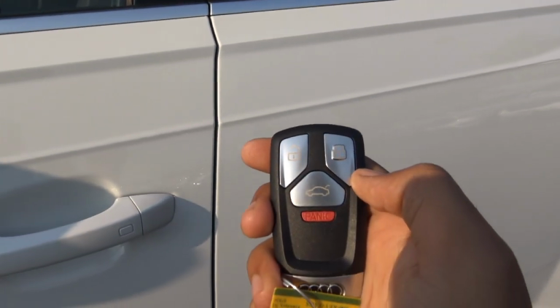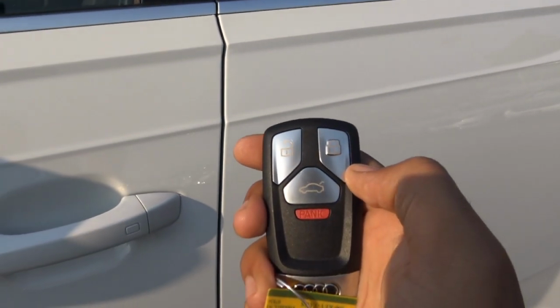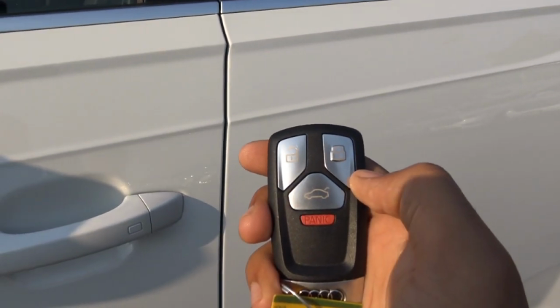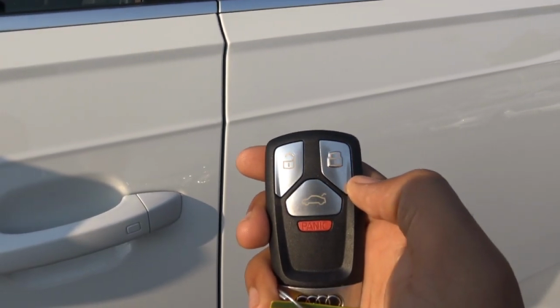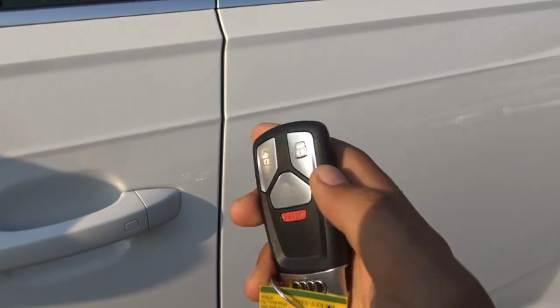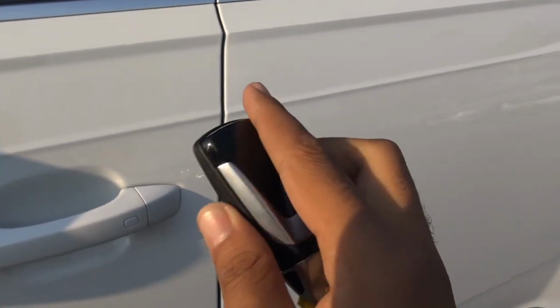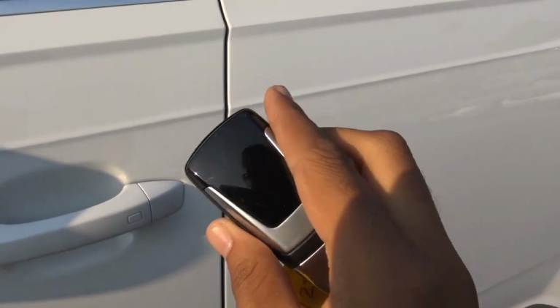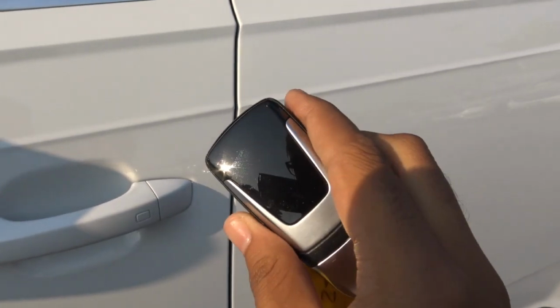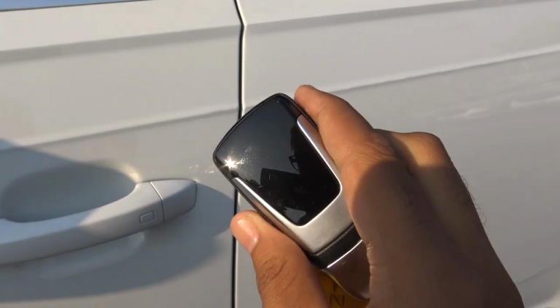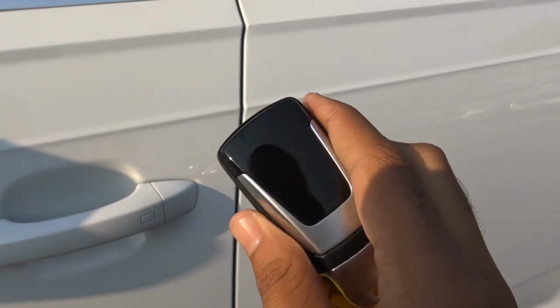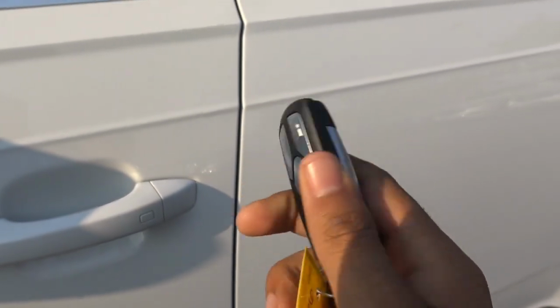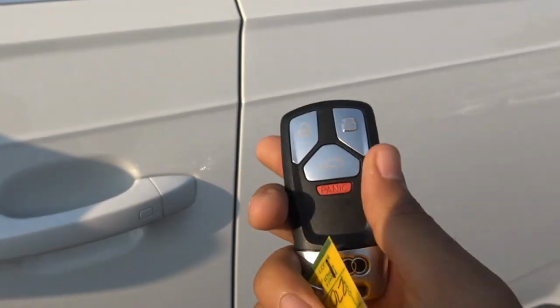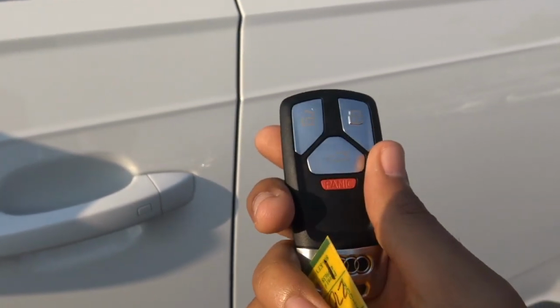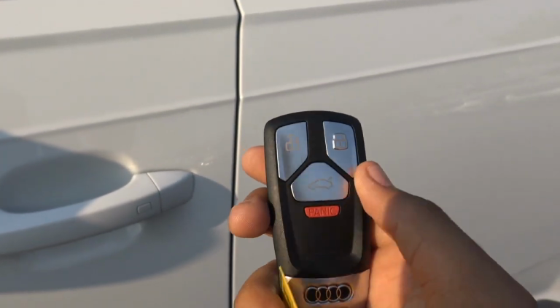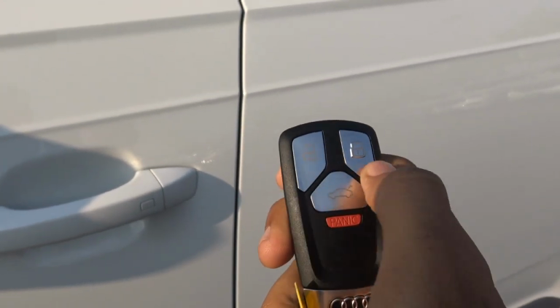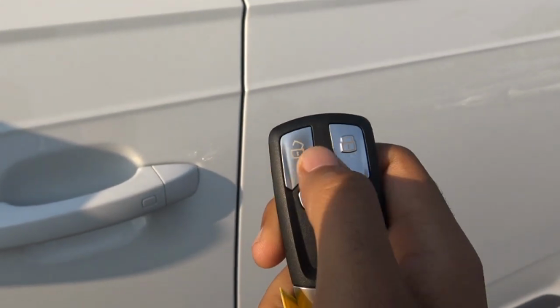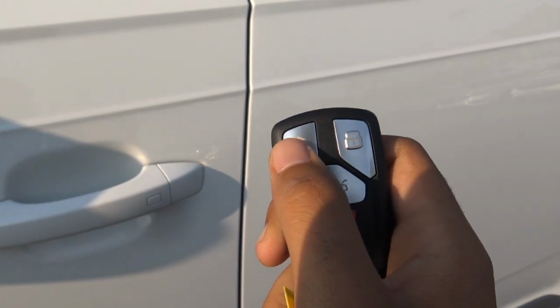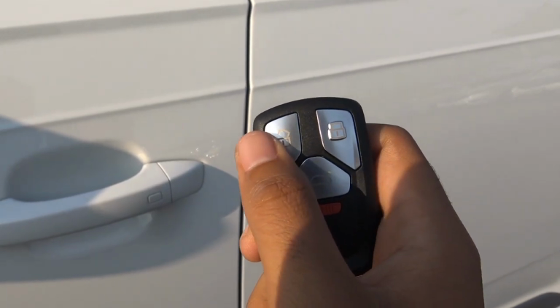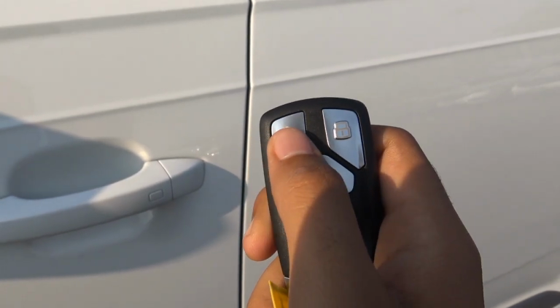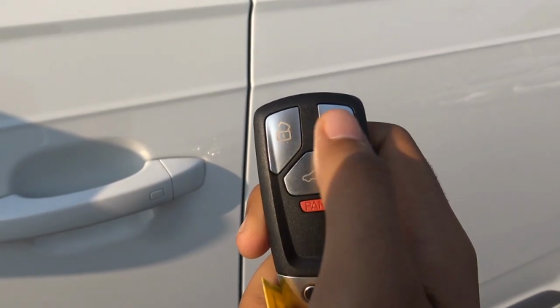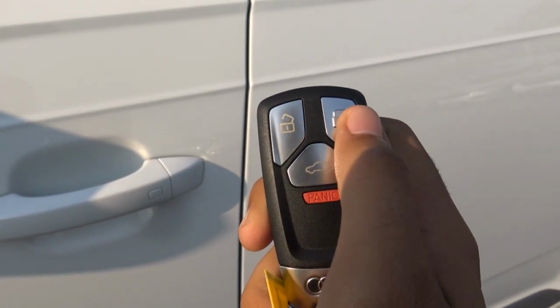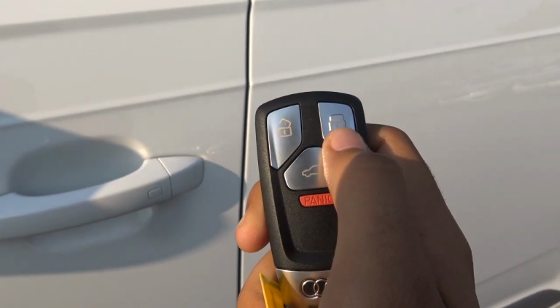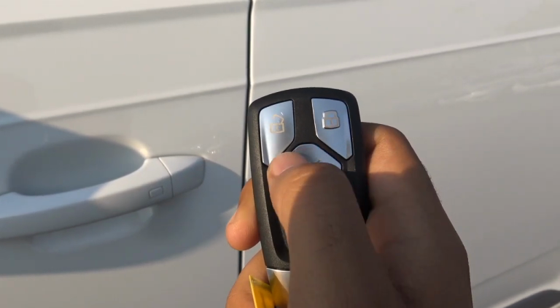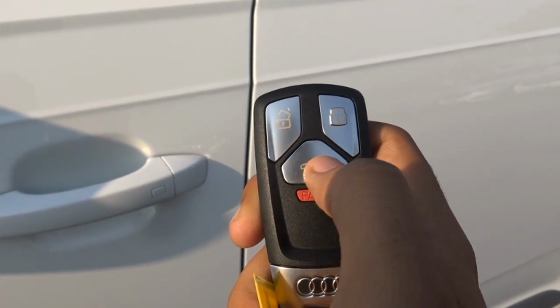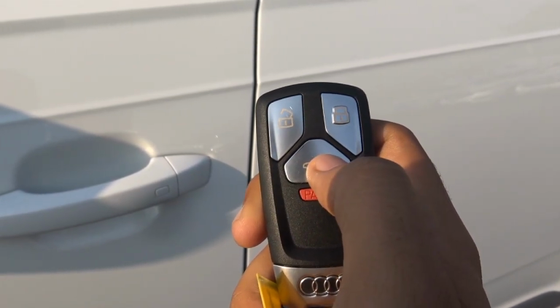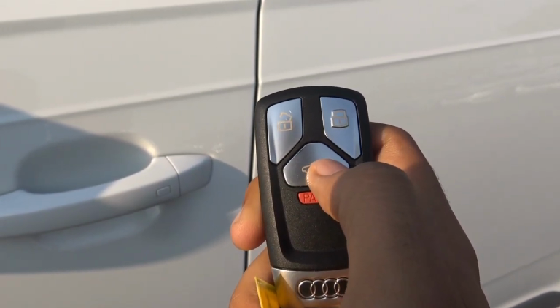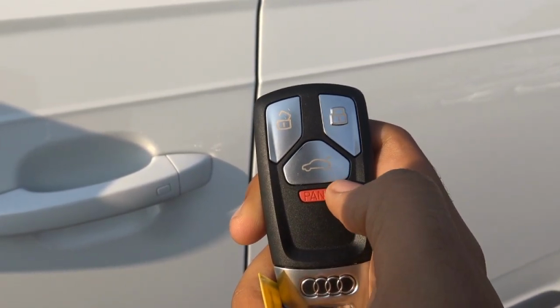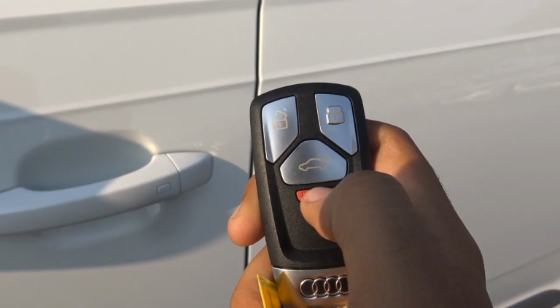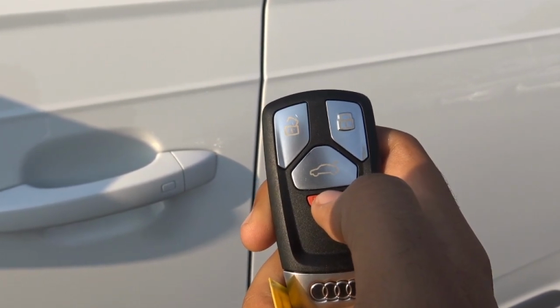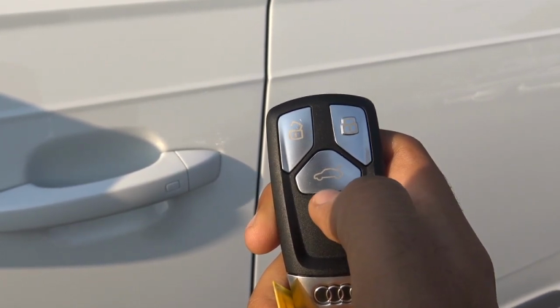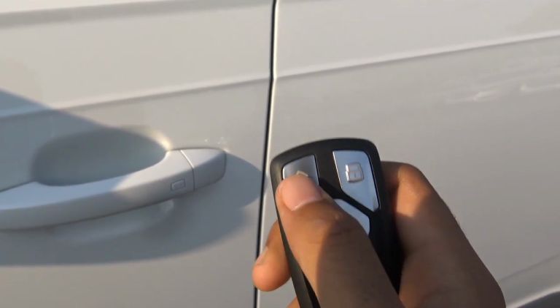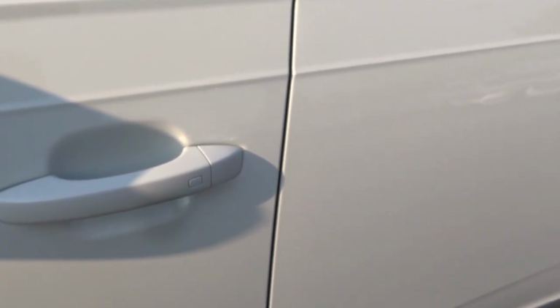Here's the key fob for the Q7 — pretty good looking. You'll have your unlock, your lock, as well as your power tailgate and your panic alarm.